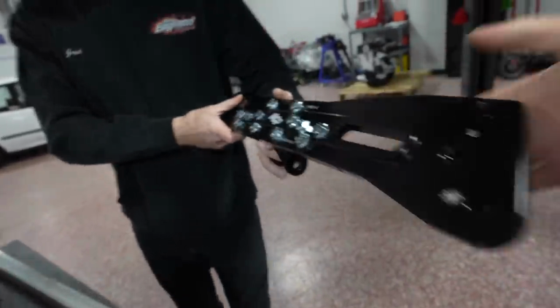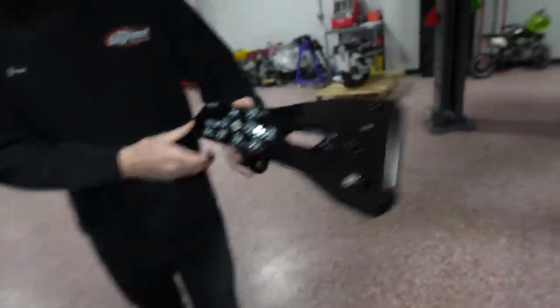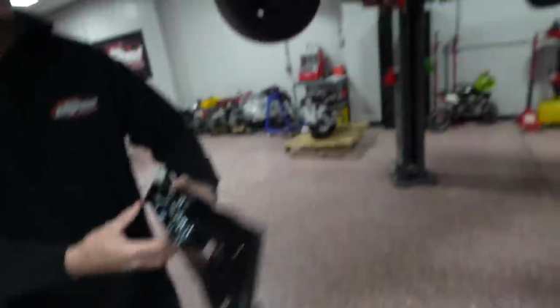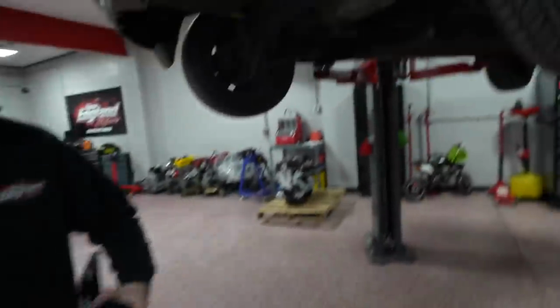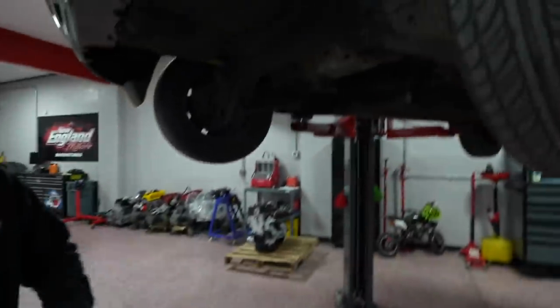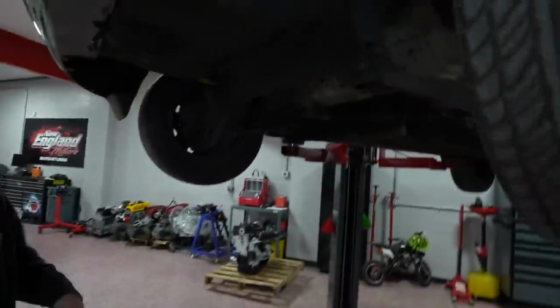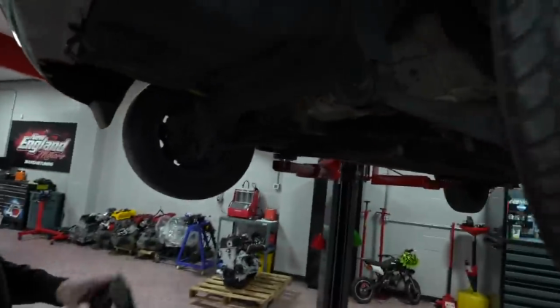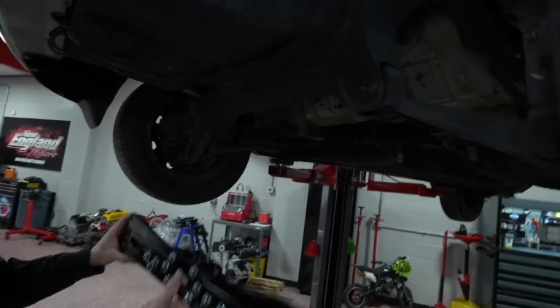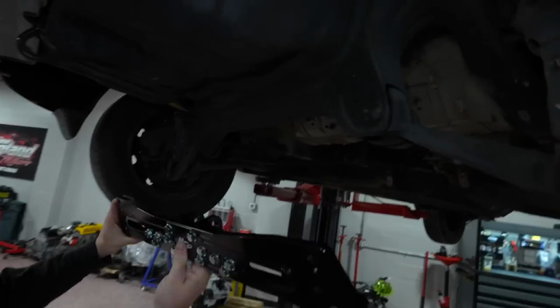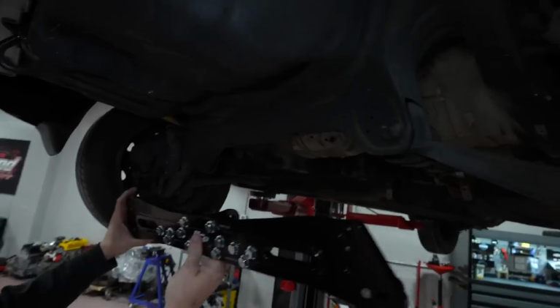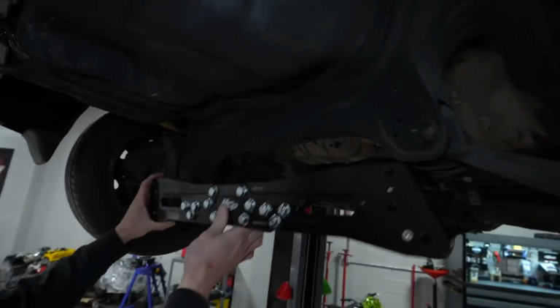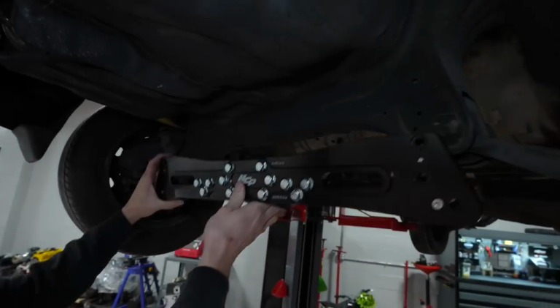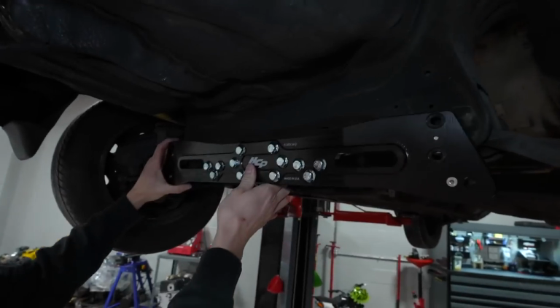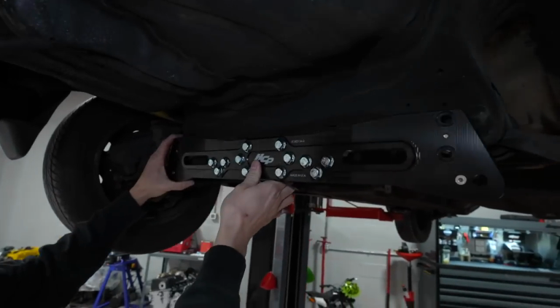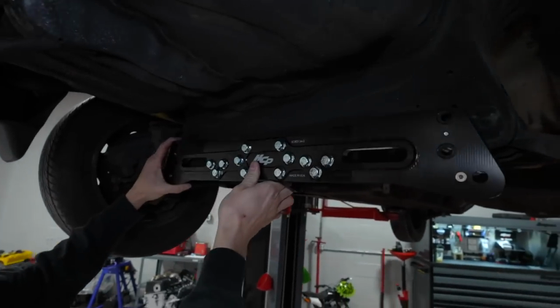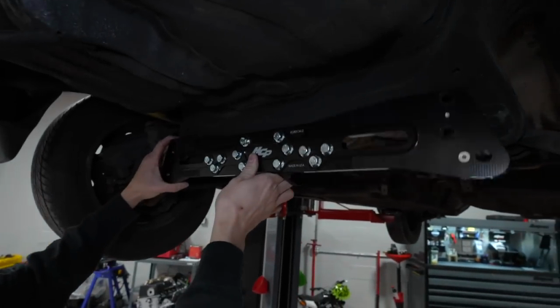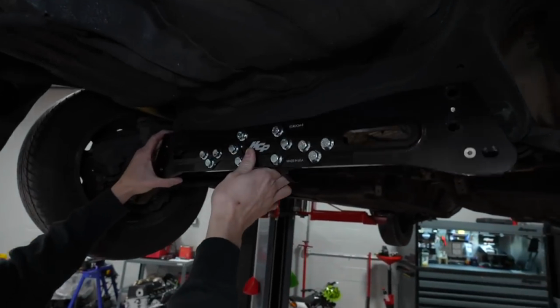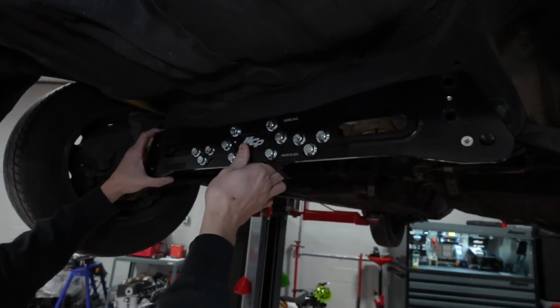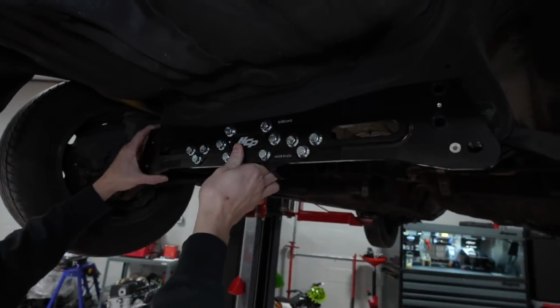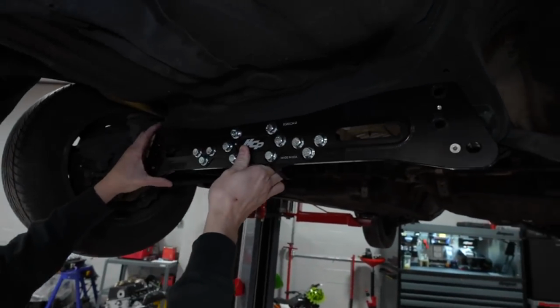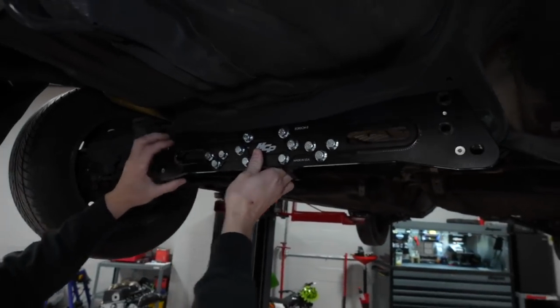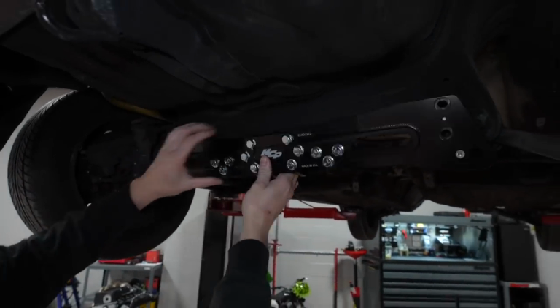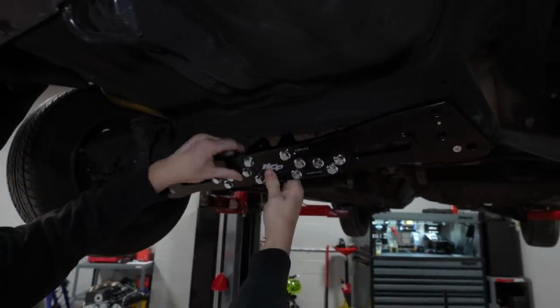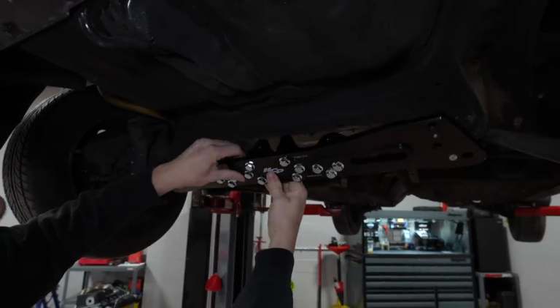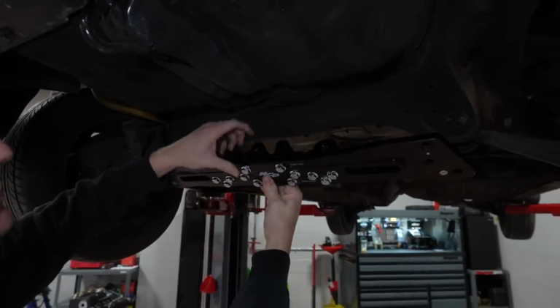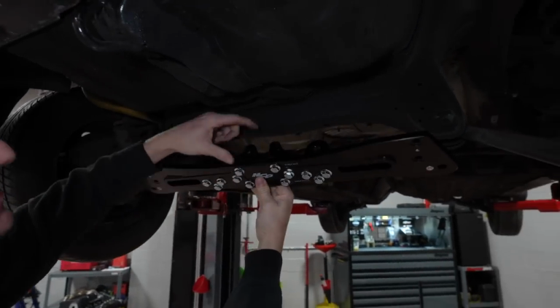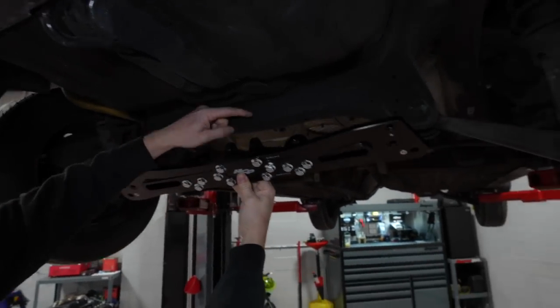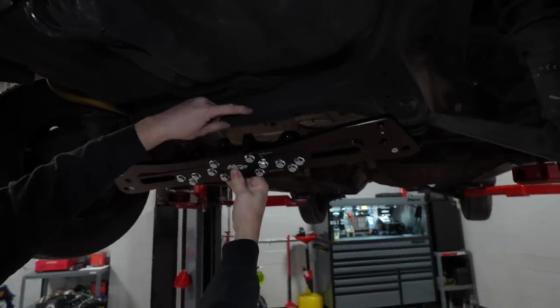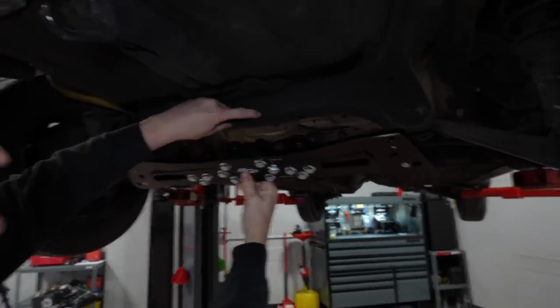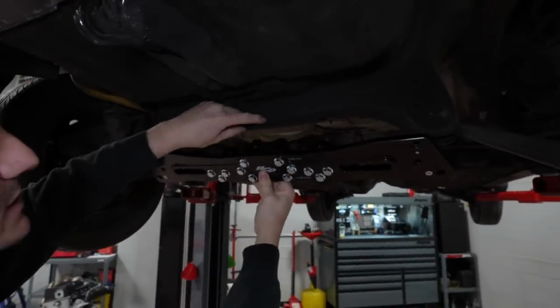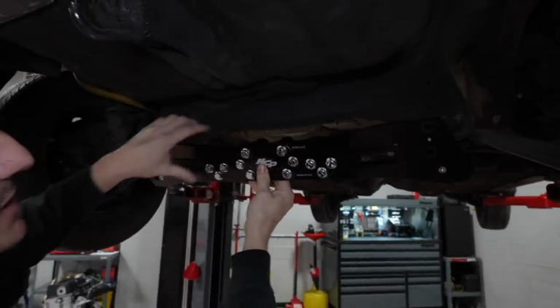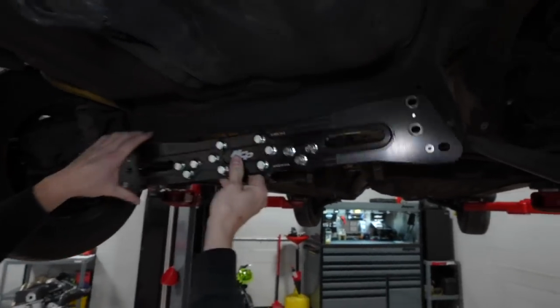This piece goes just like this — it won't go all the way up because this is where you have to notch it out.